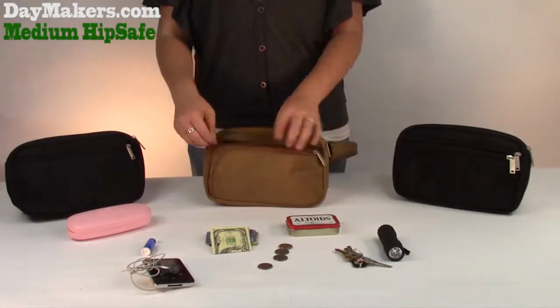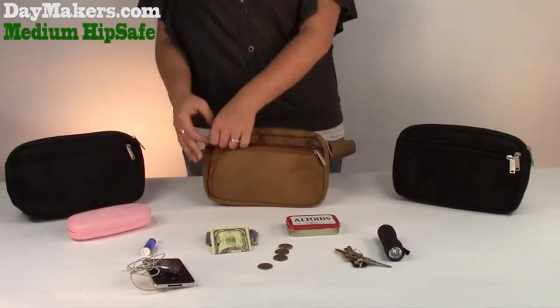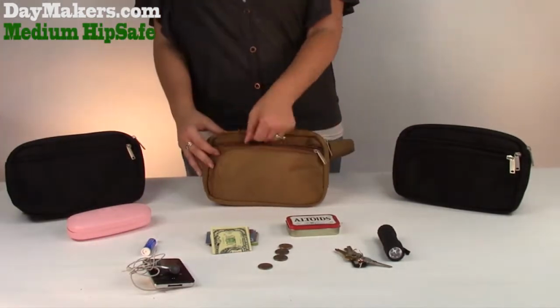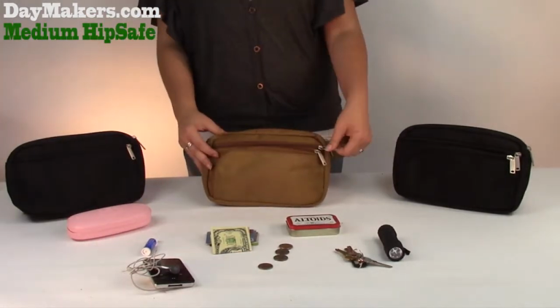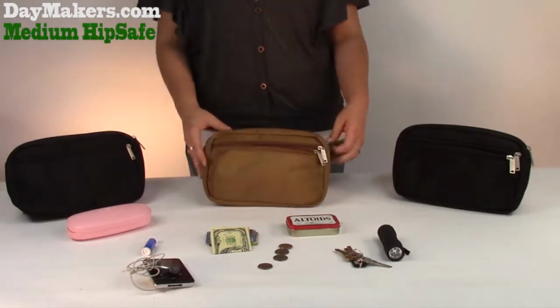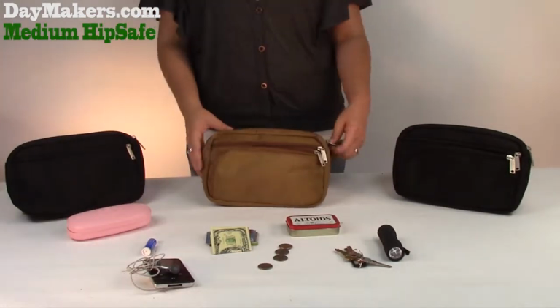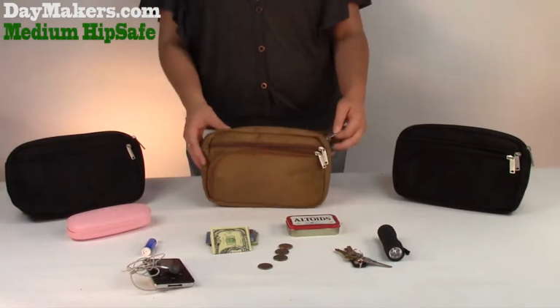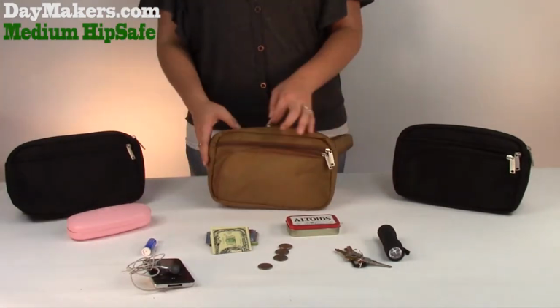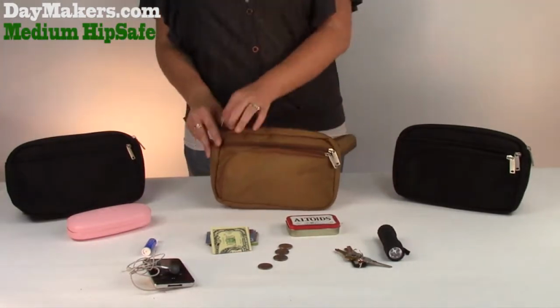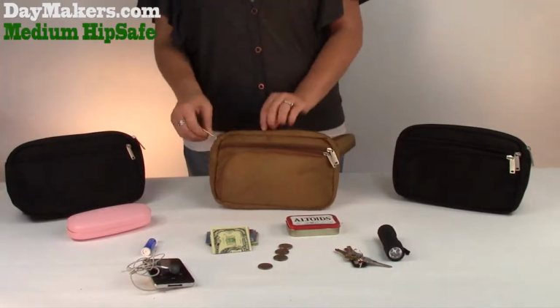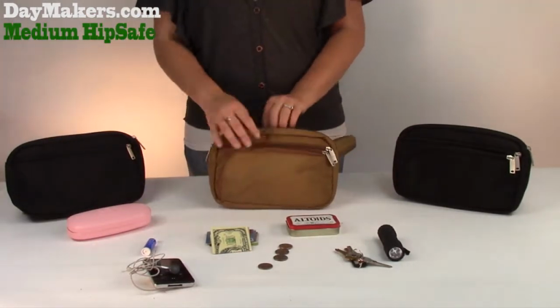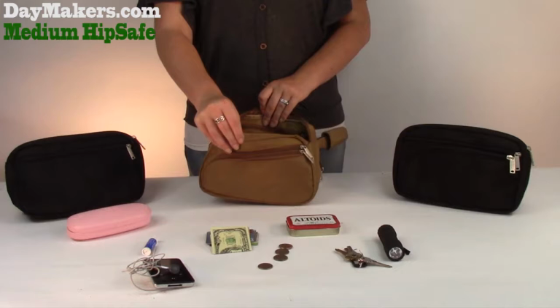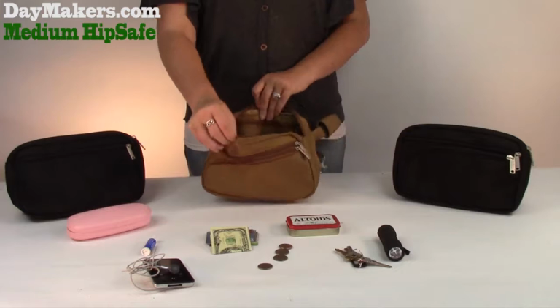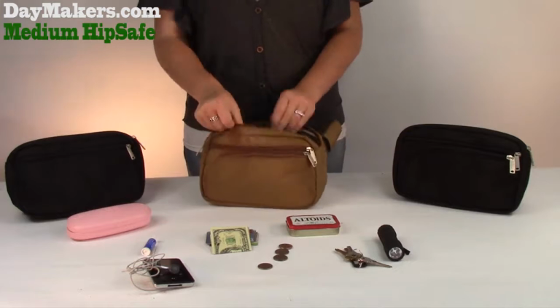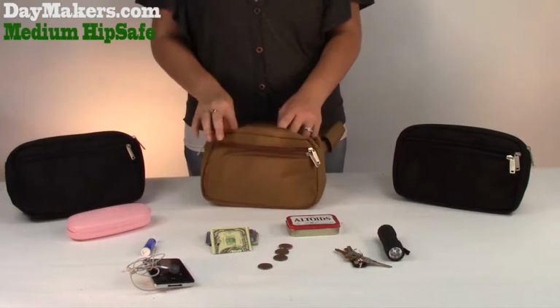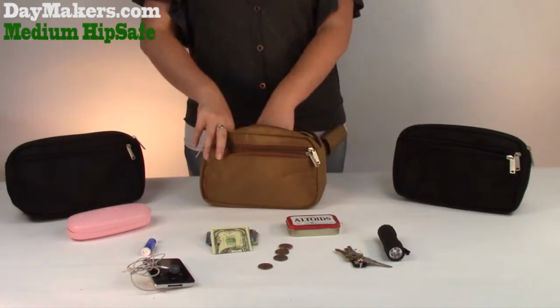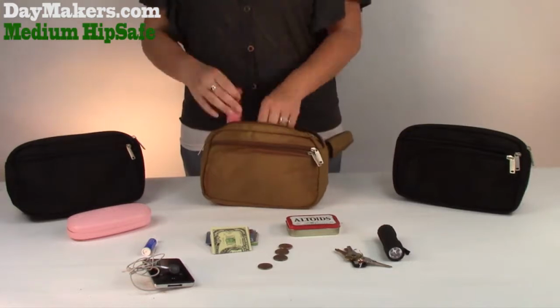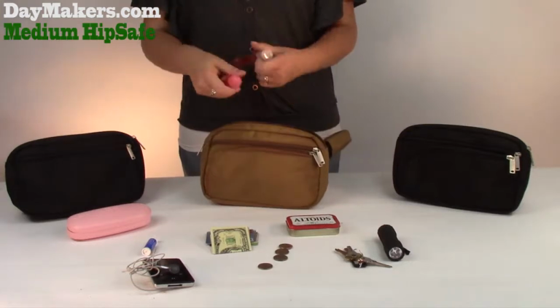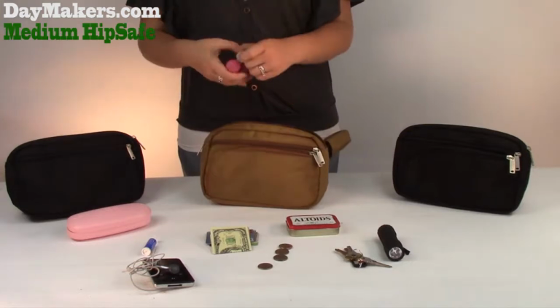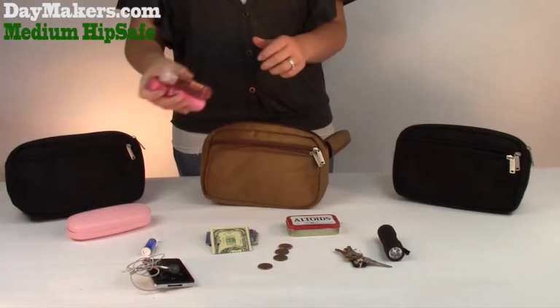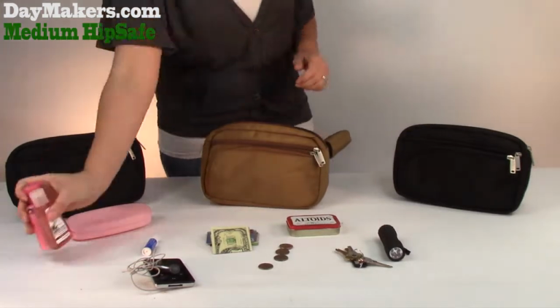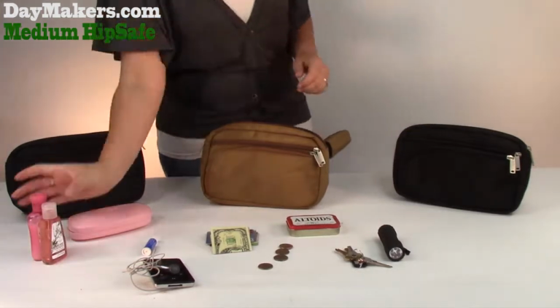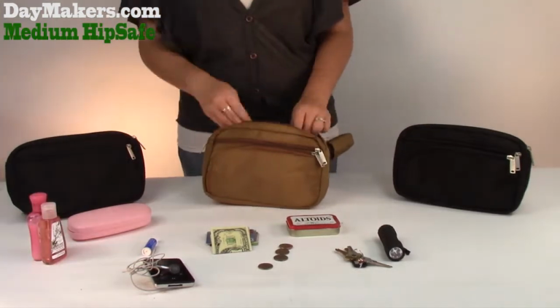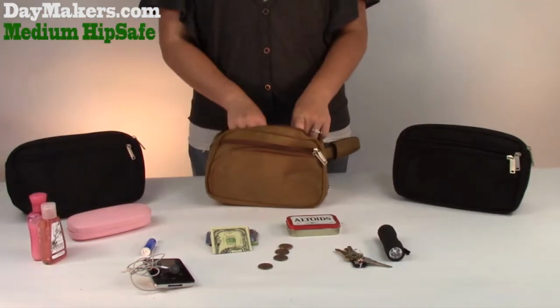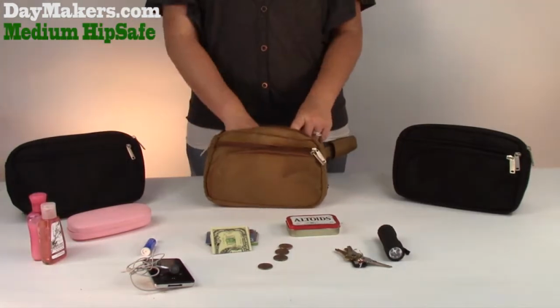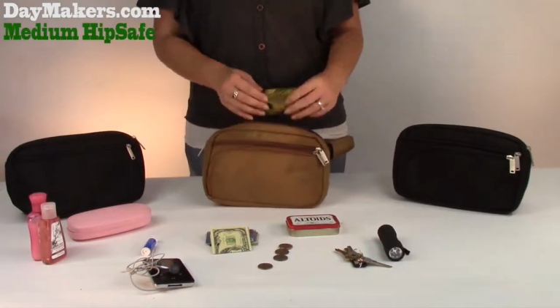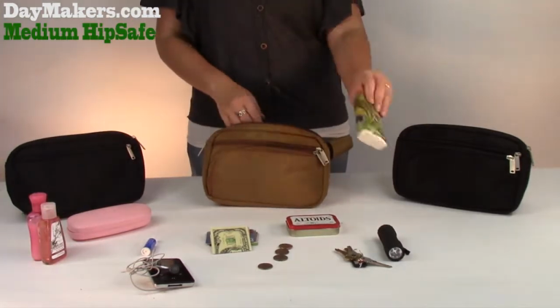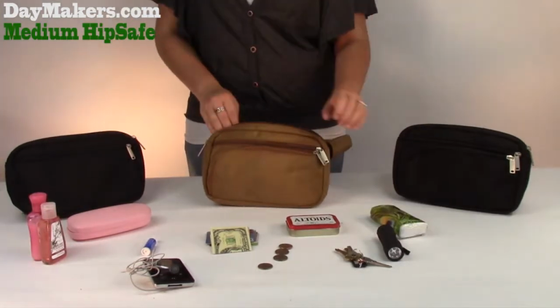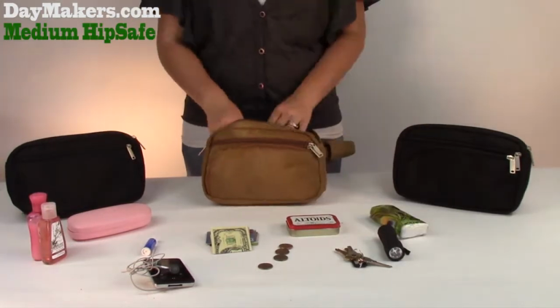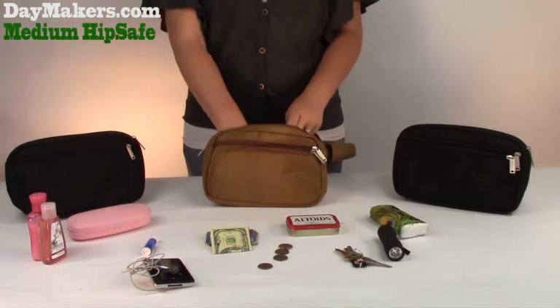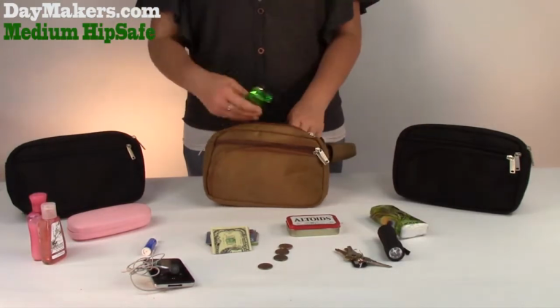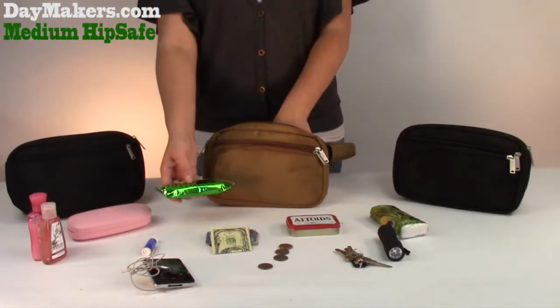The main compartment can hold a variety of your valuables, such as a wallet, lotion, medications, etc.